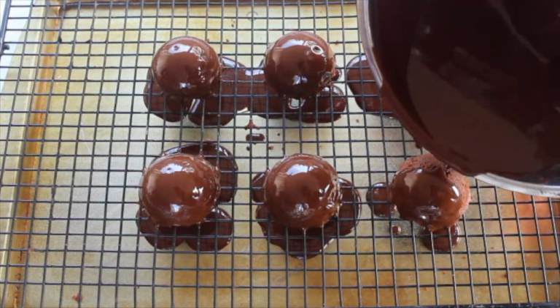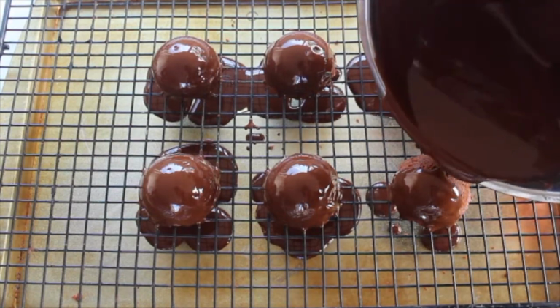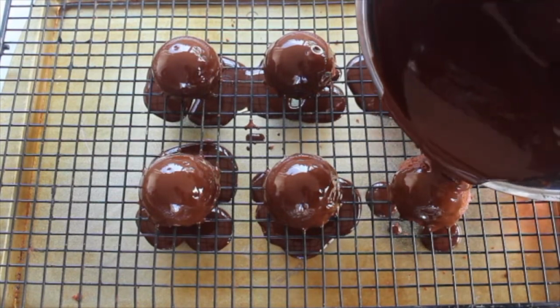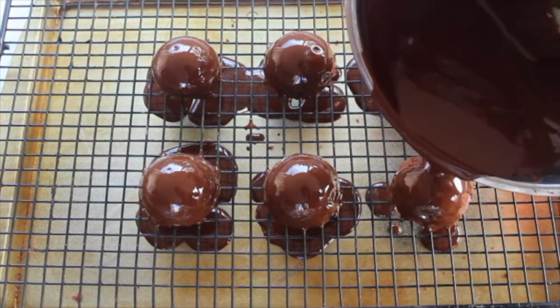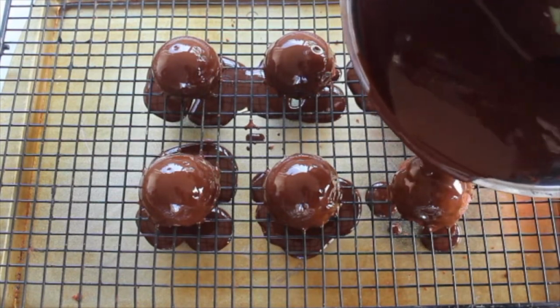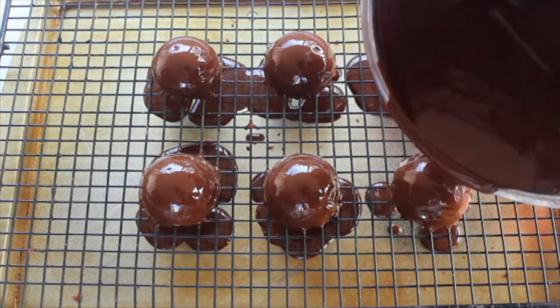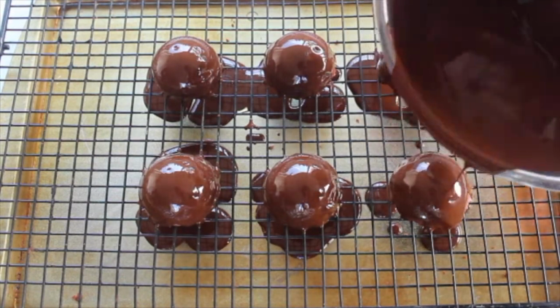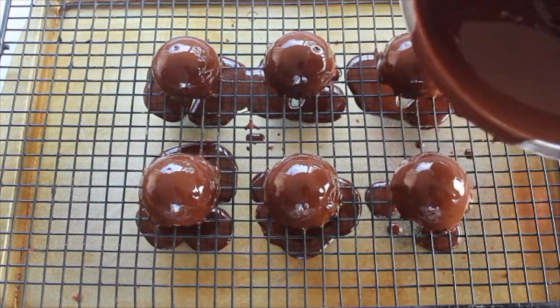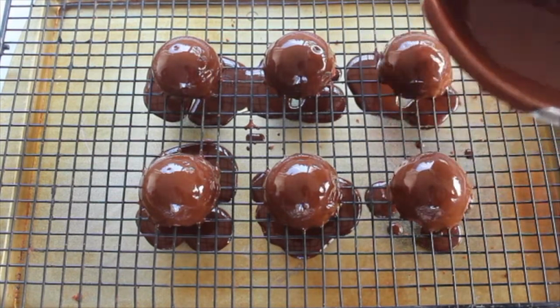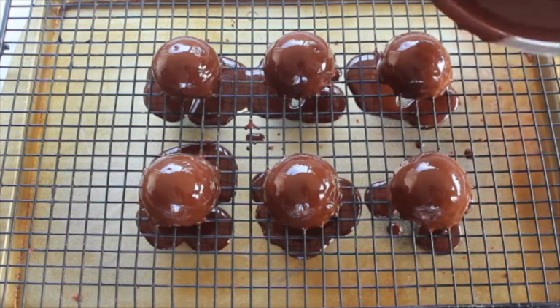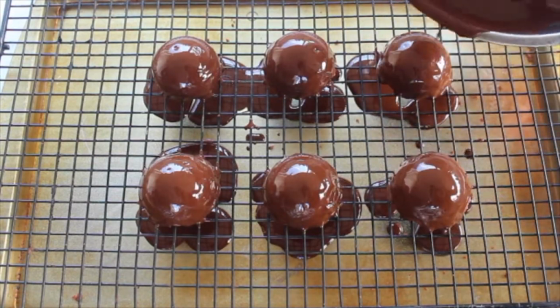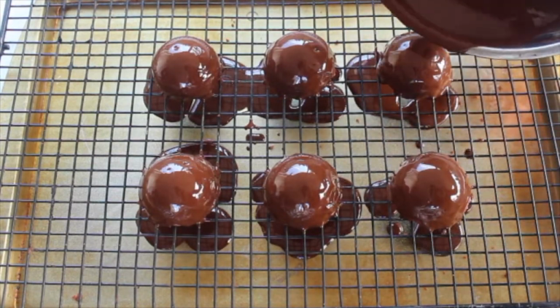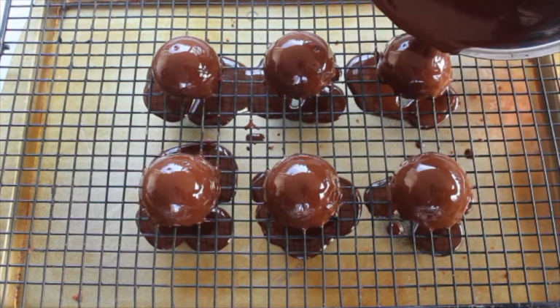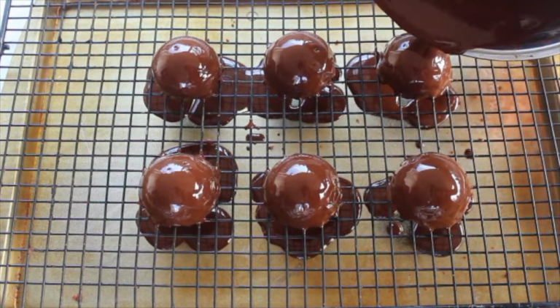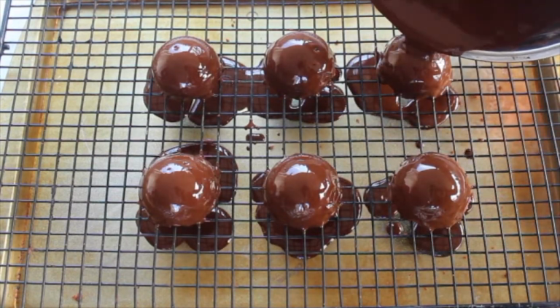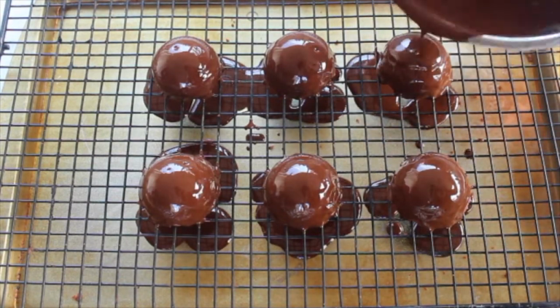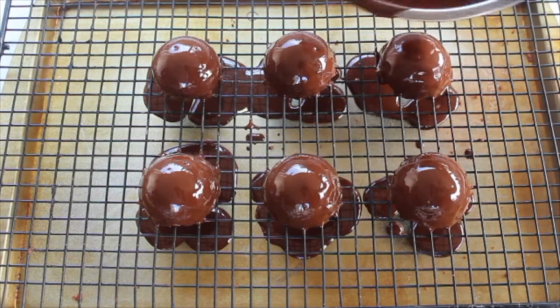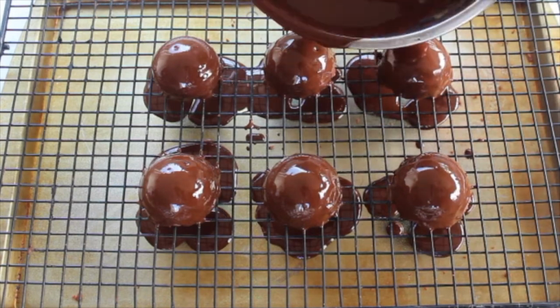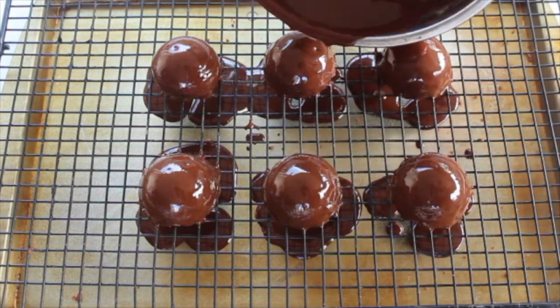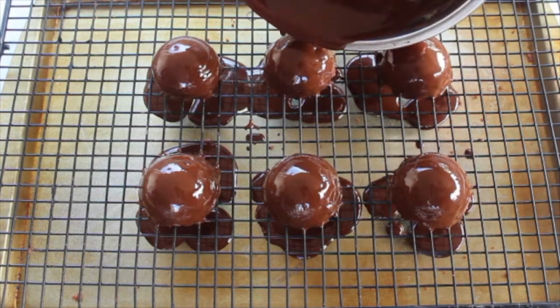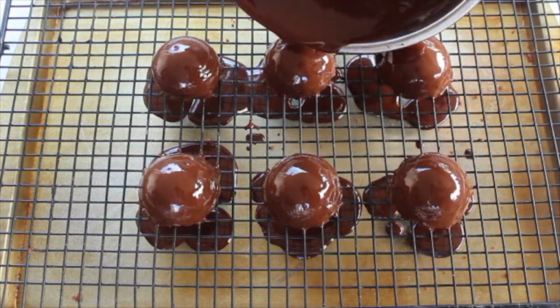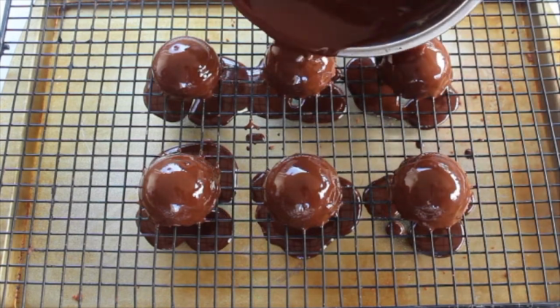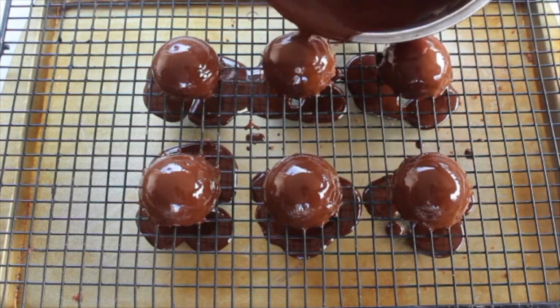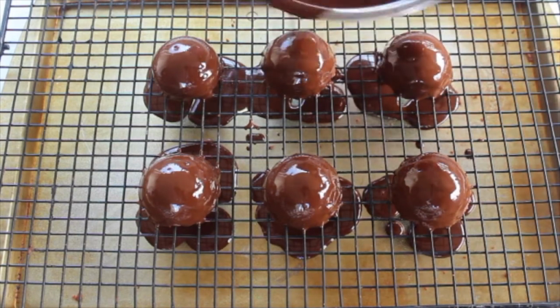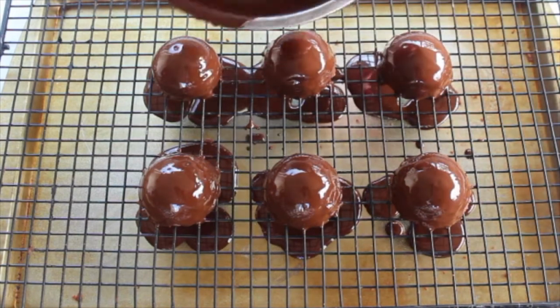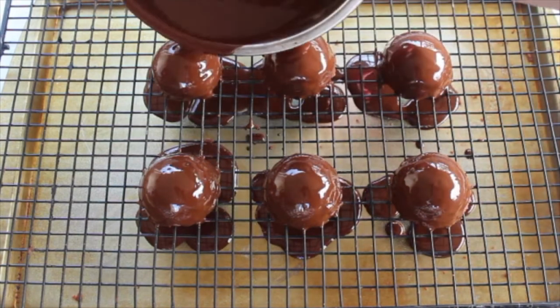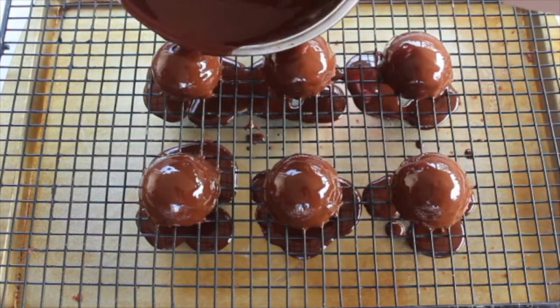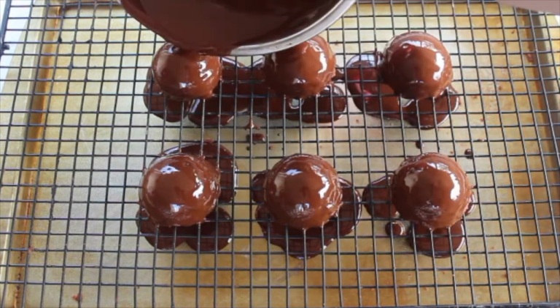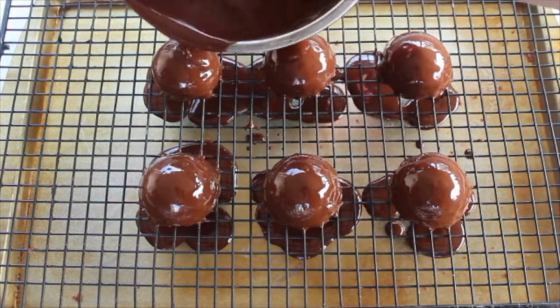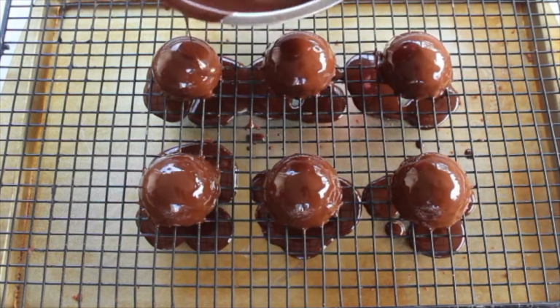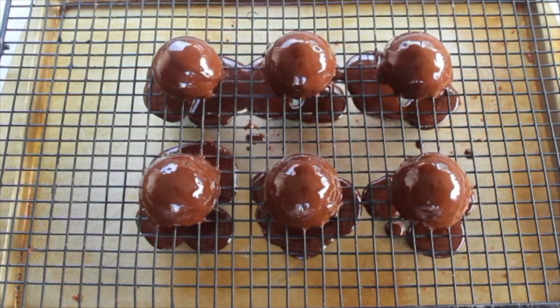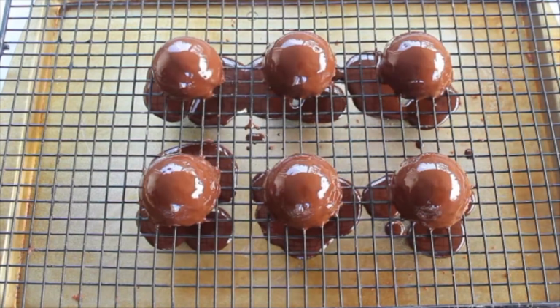Afterwards I just poured the excess amount of chocolate on a cookie sheet lined with wax paper and placed it in the freezer.